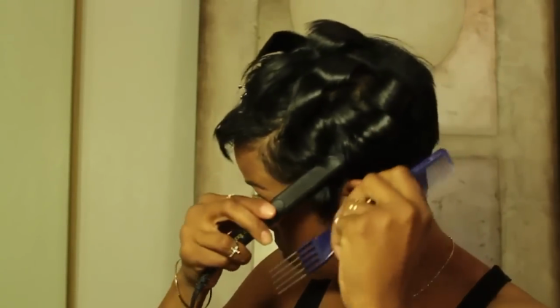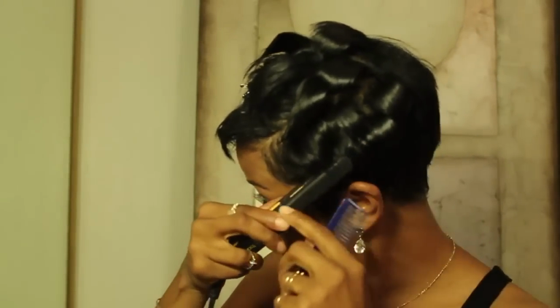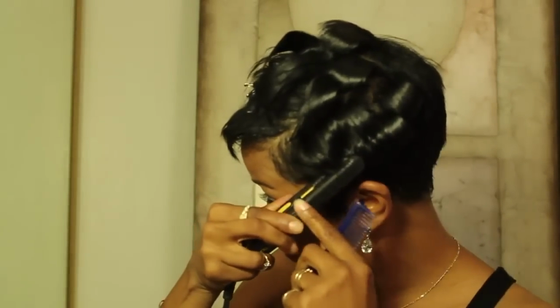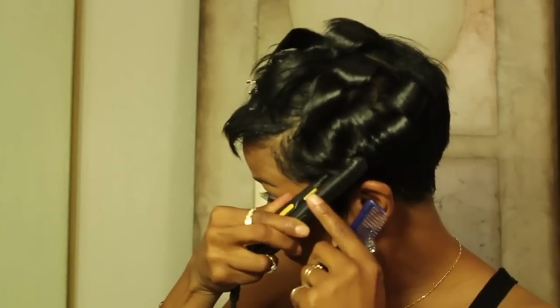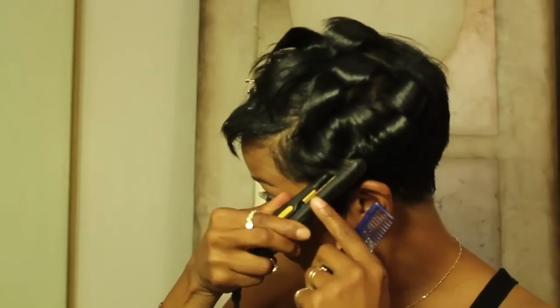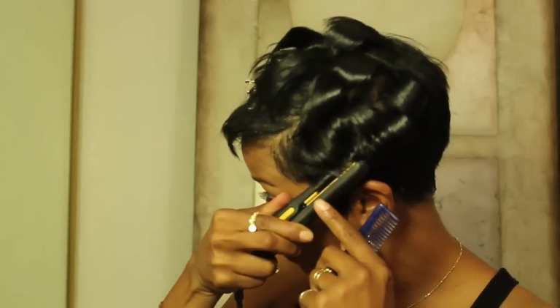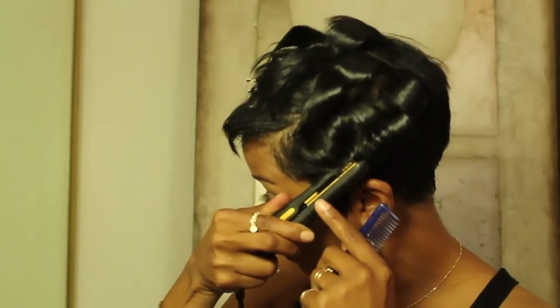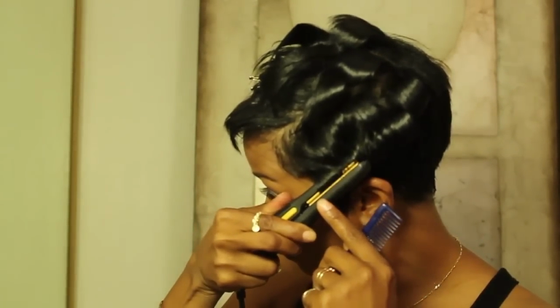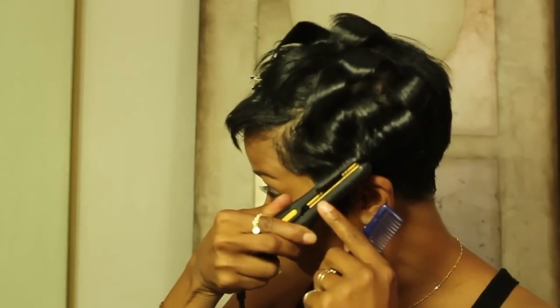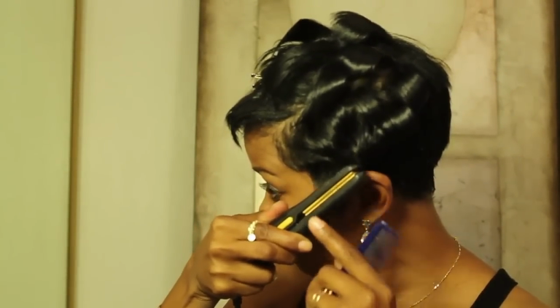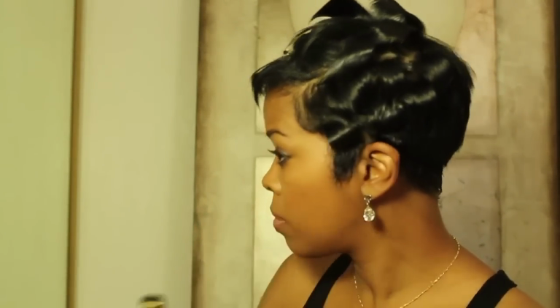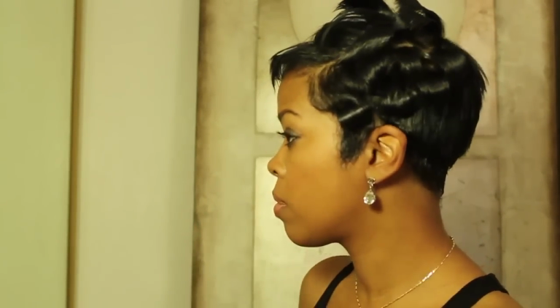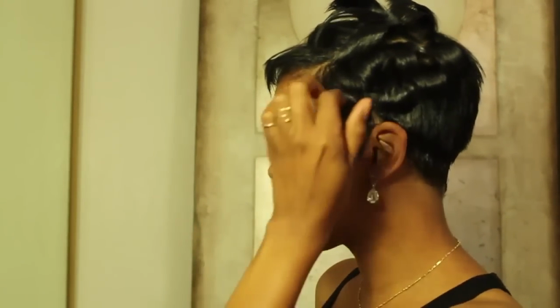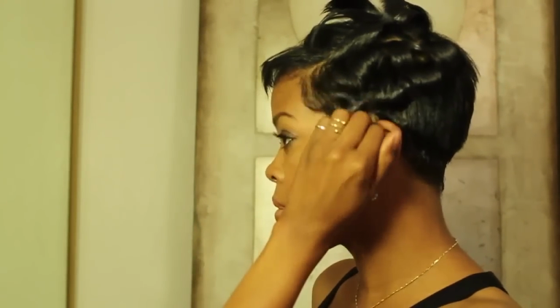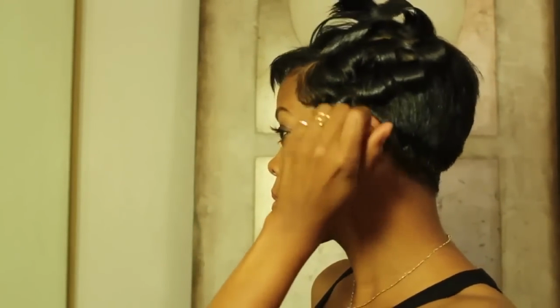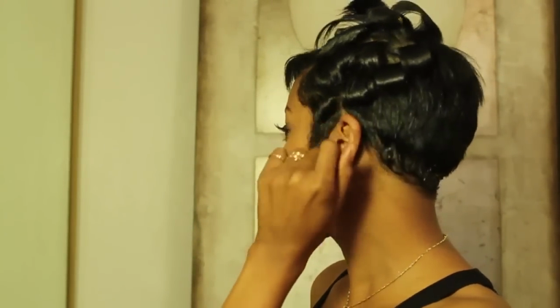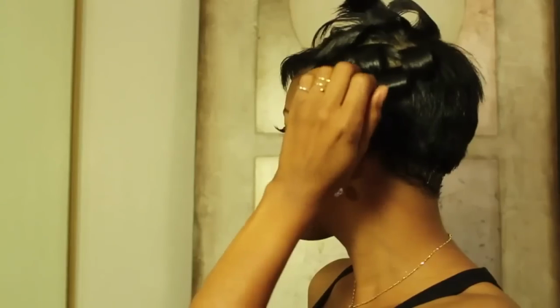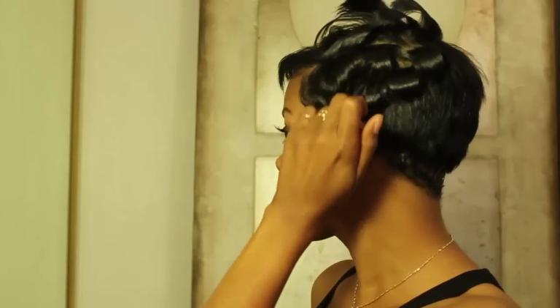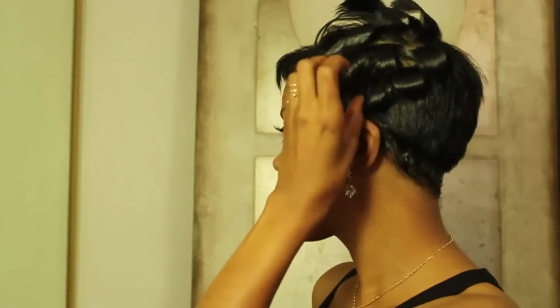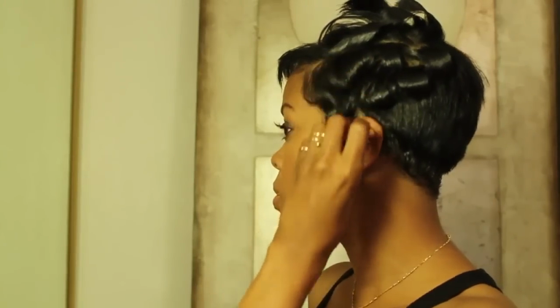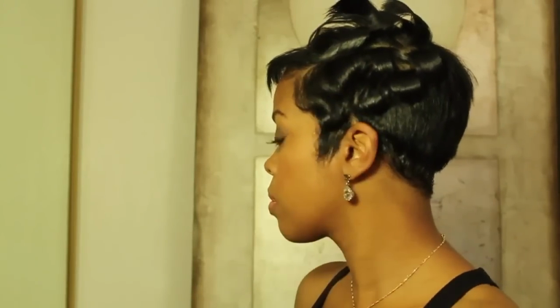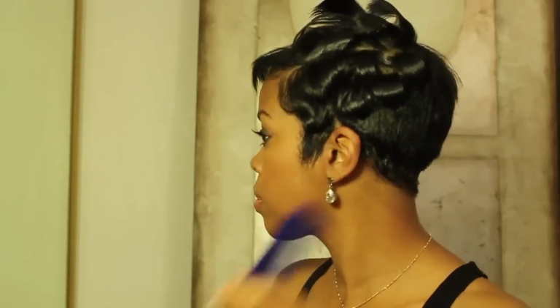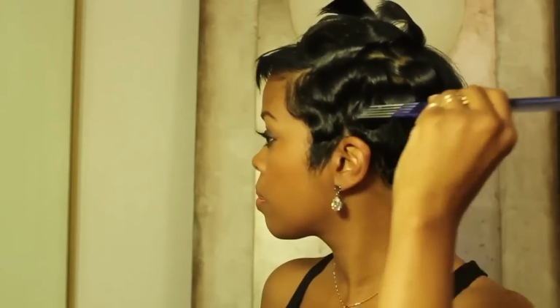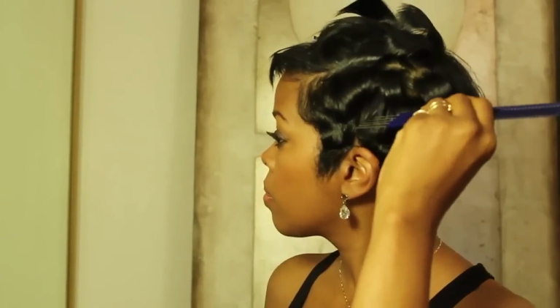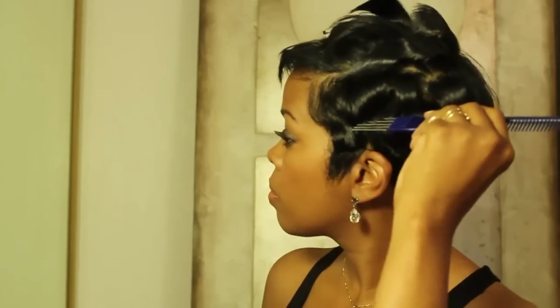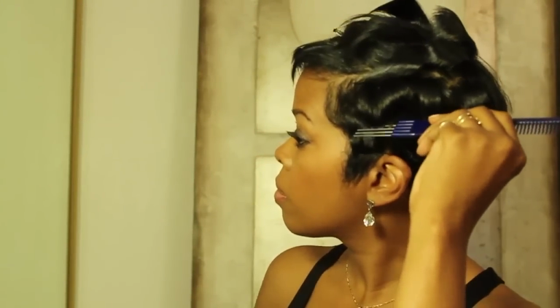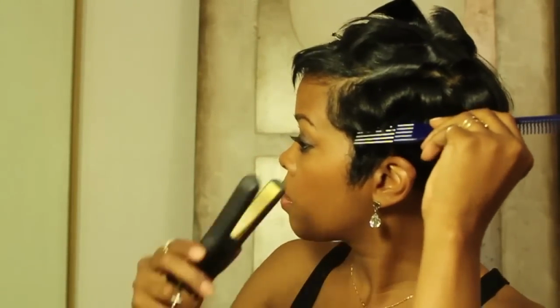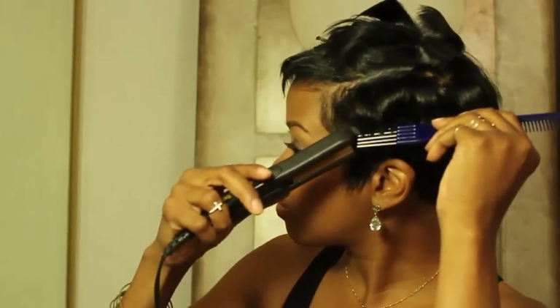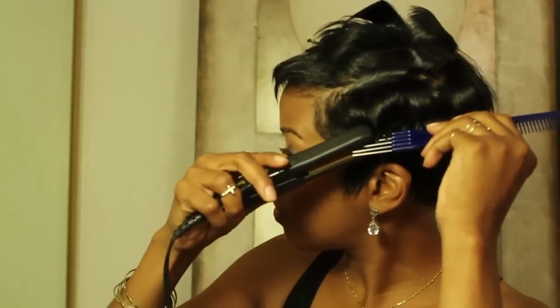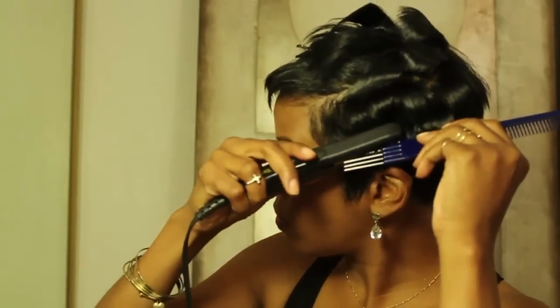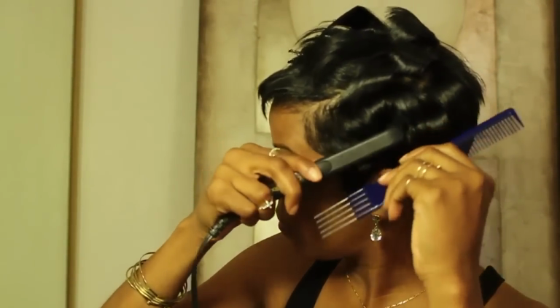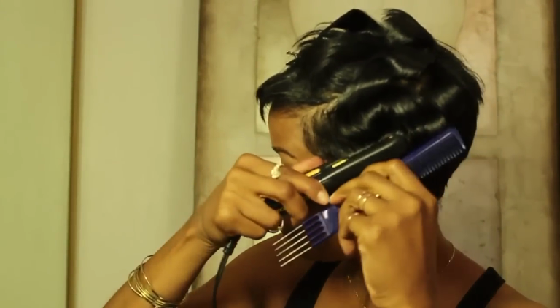As always, be really mindful of where your irons are. You don't want to burn your ears or your face.